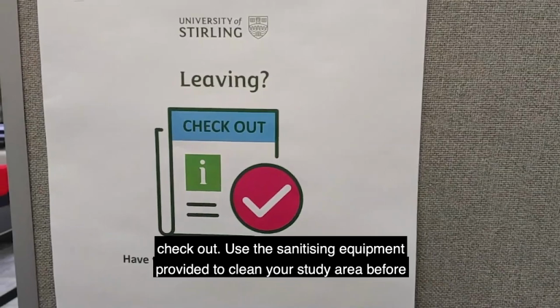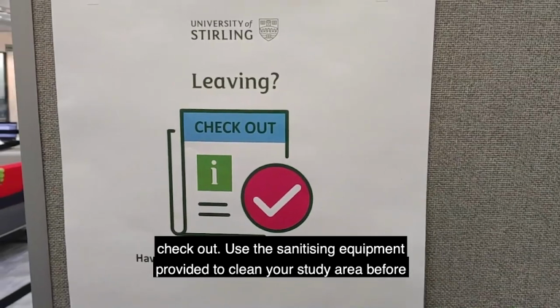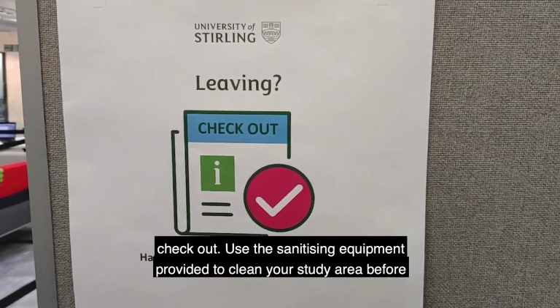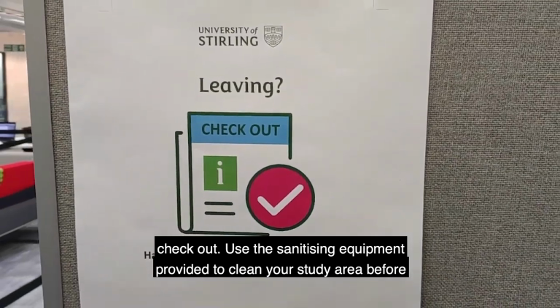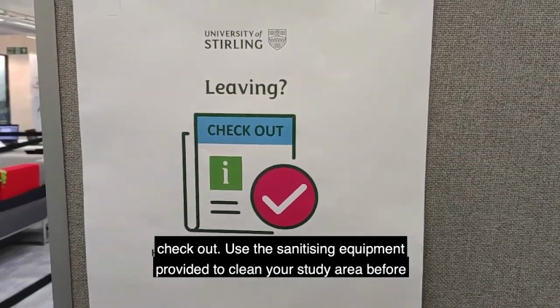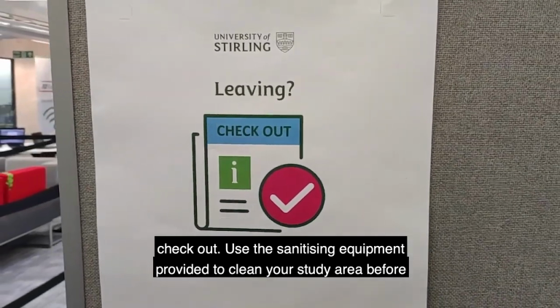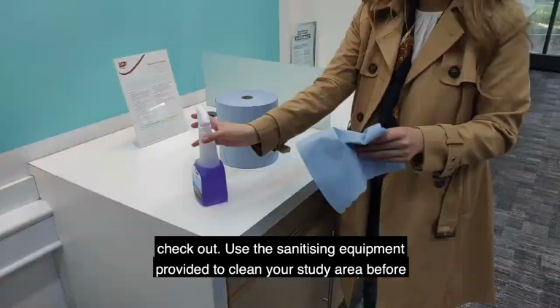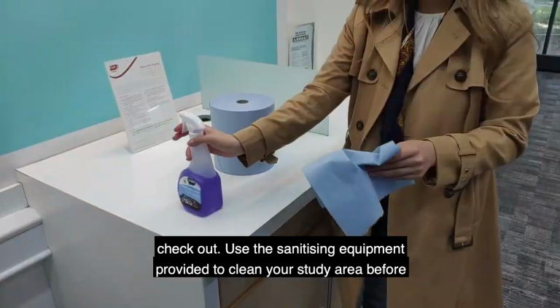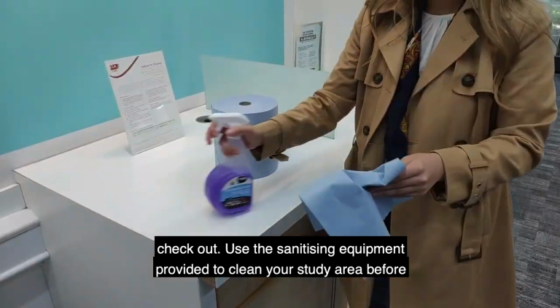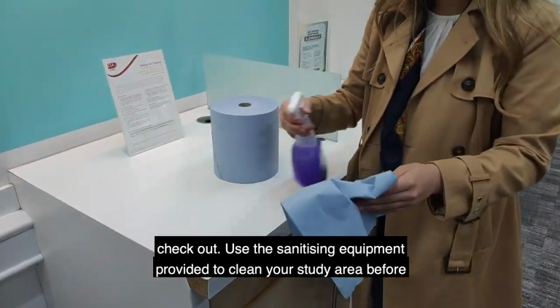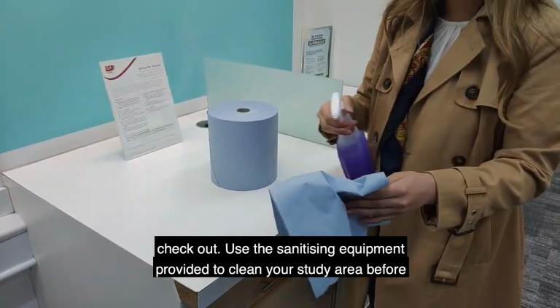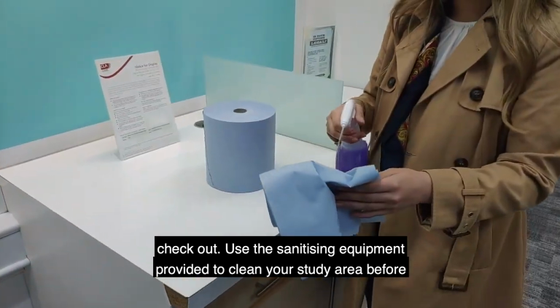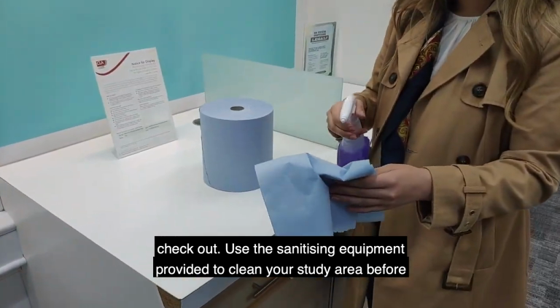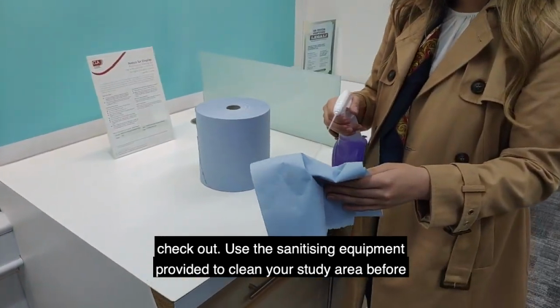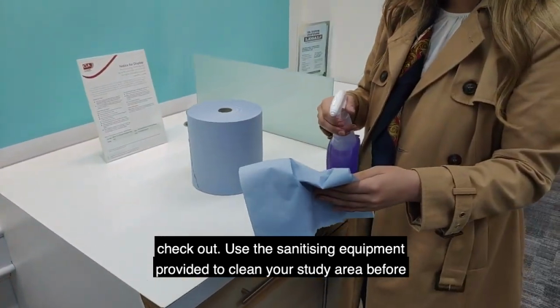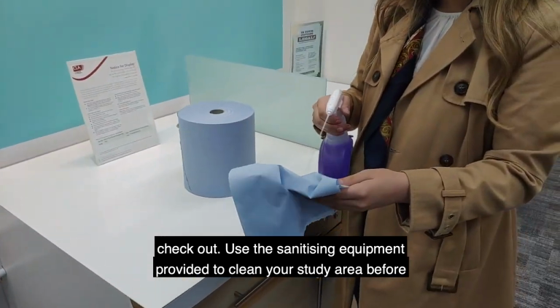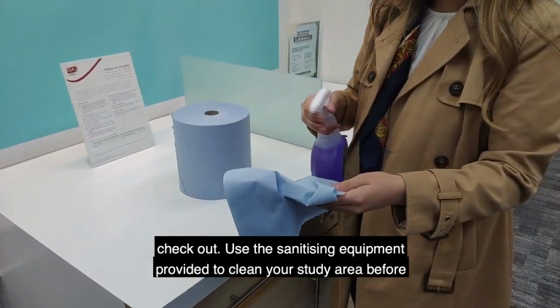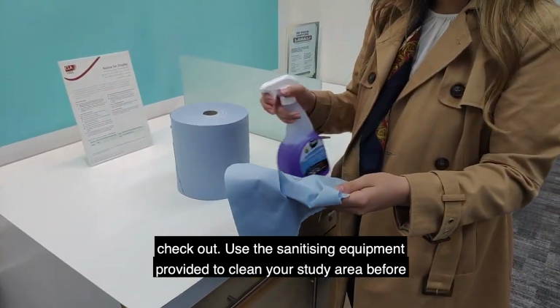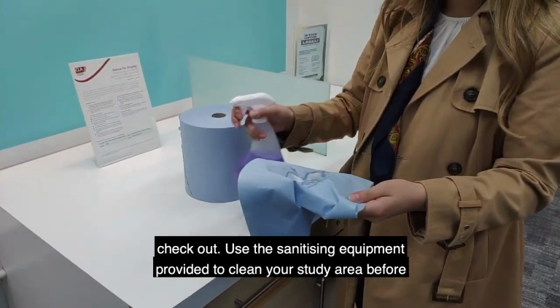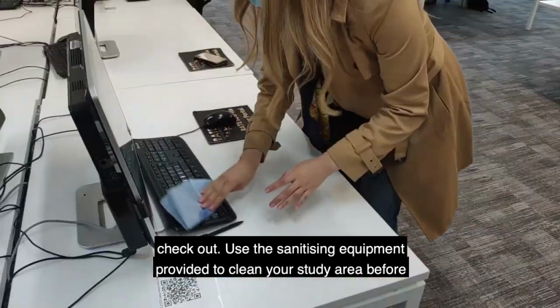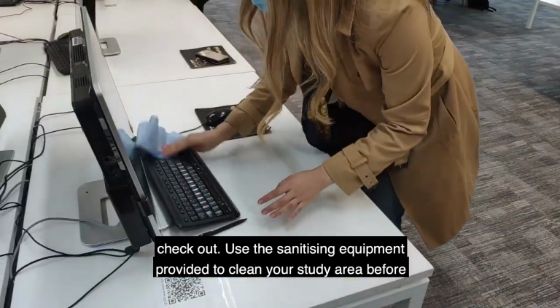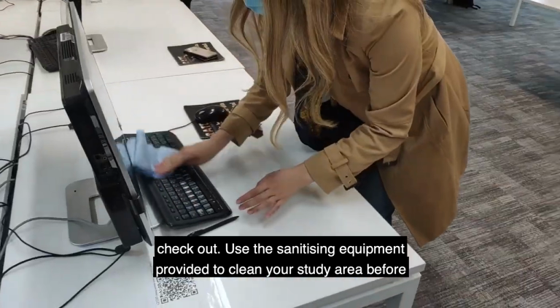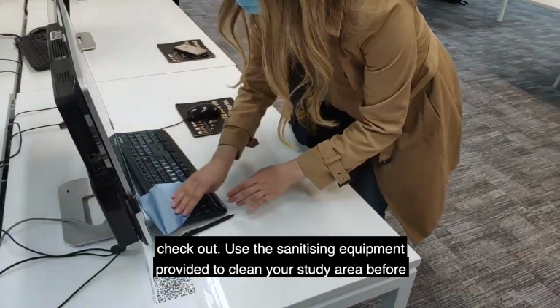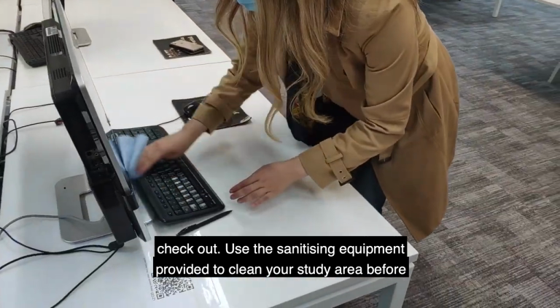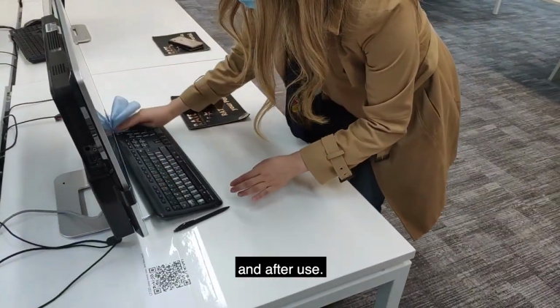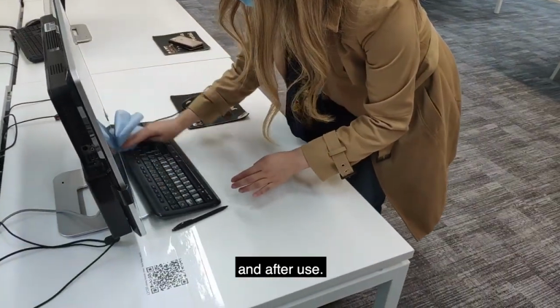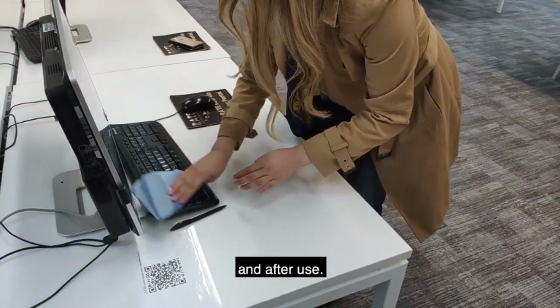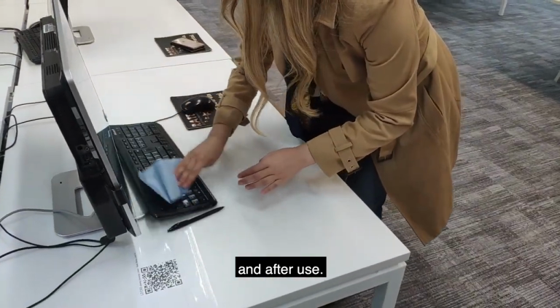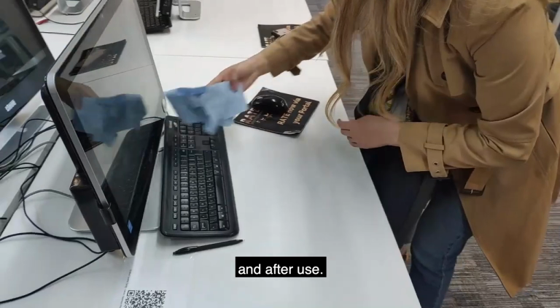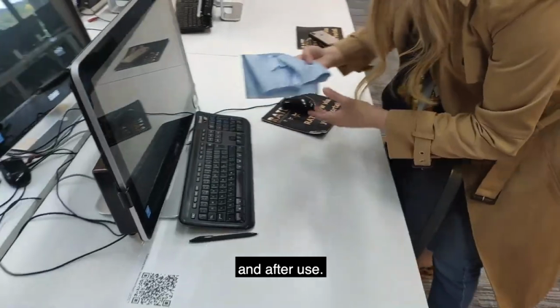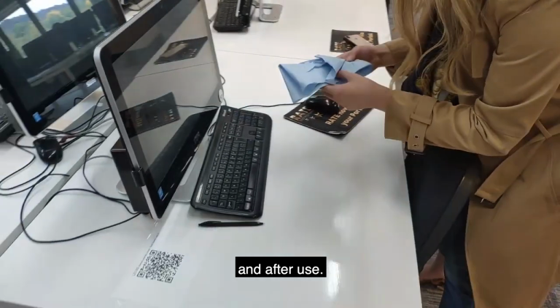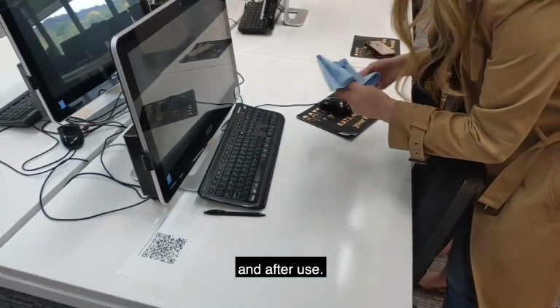Use the sanitizing equipment provided to clean your study area before and after use.